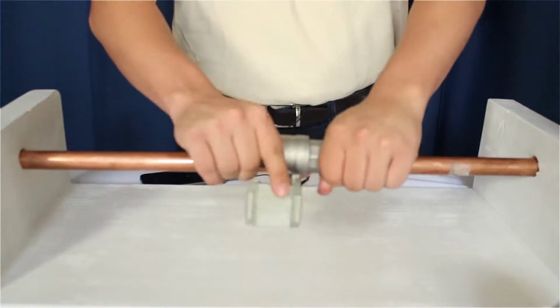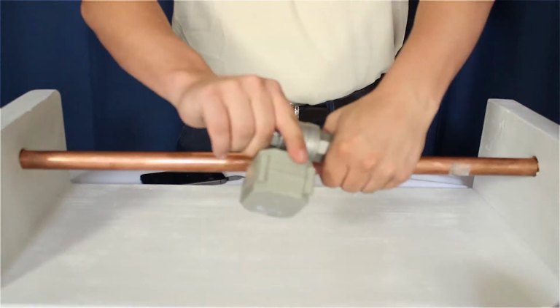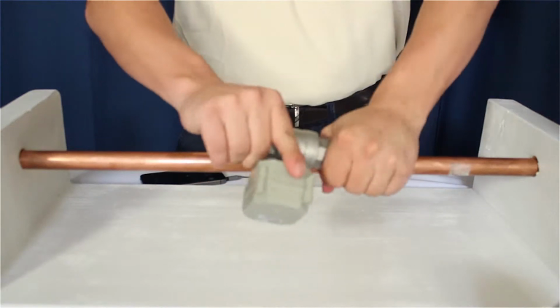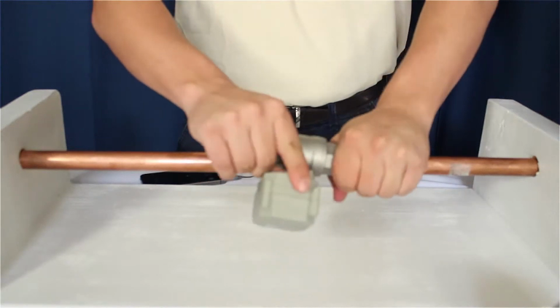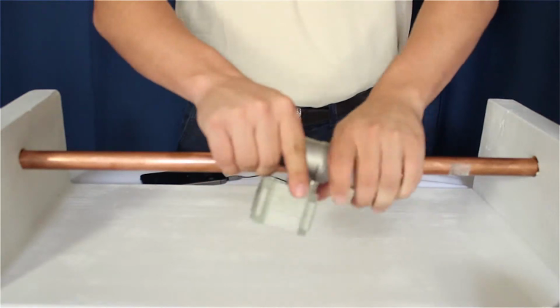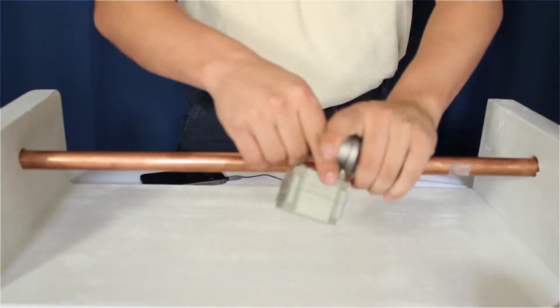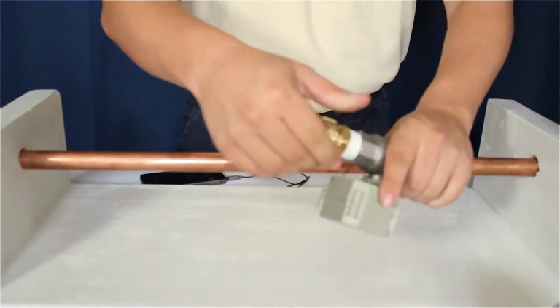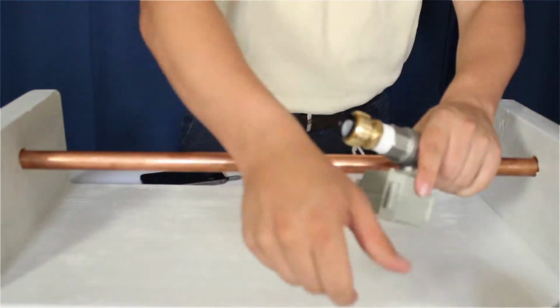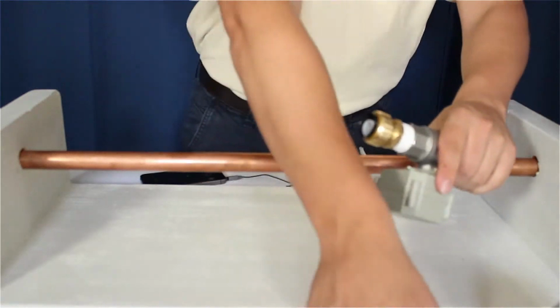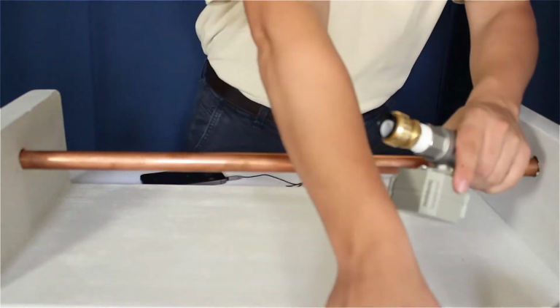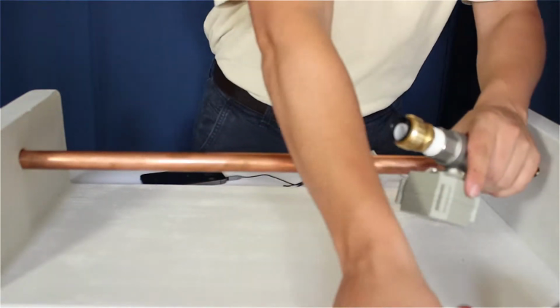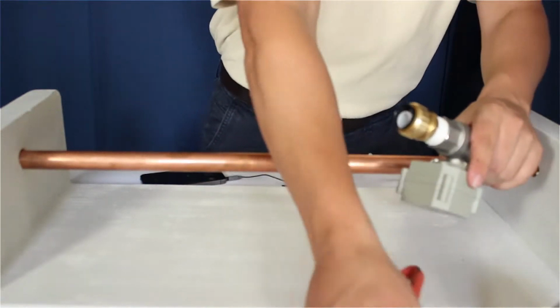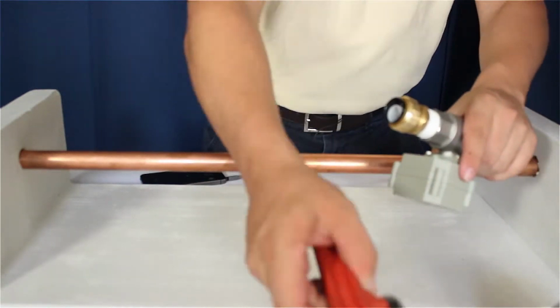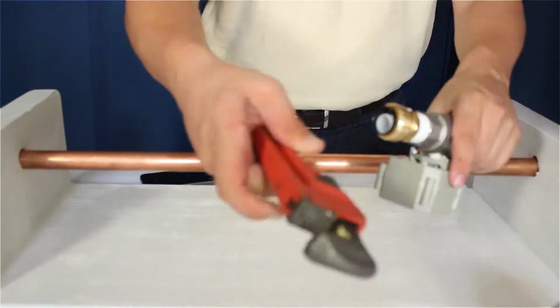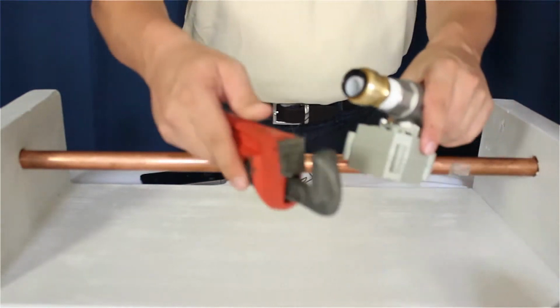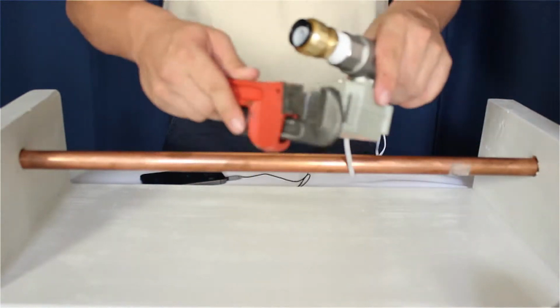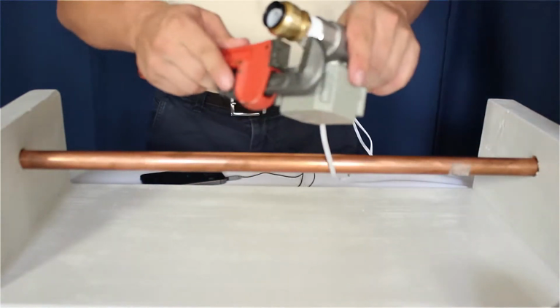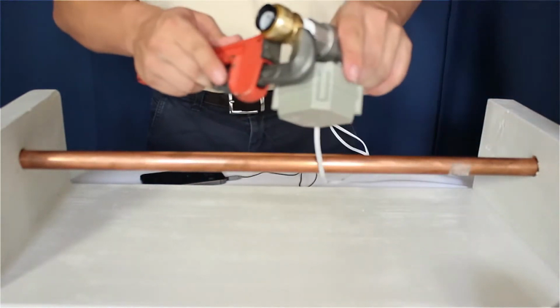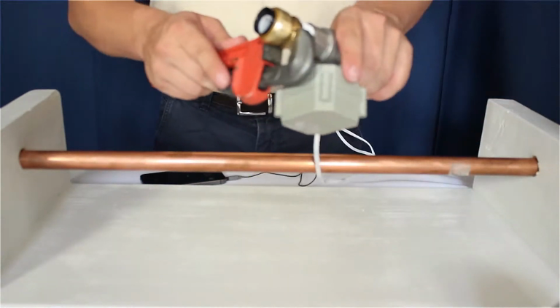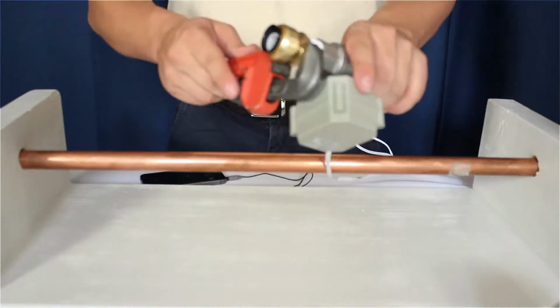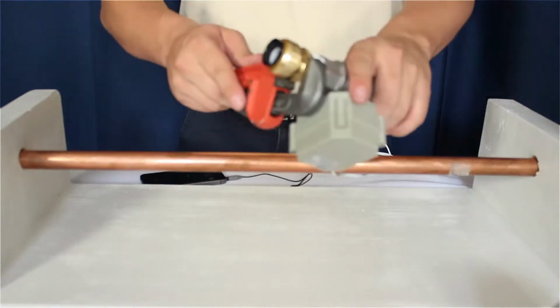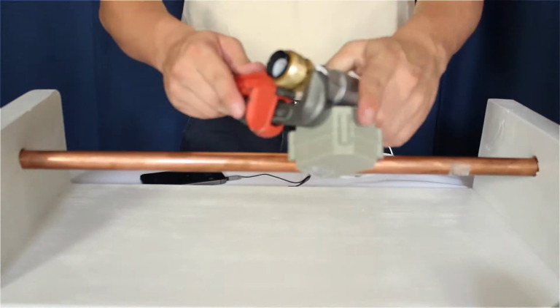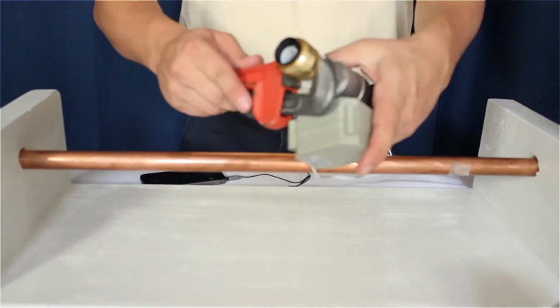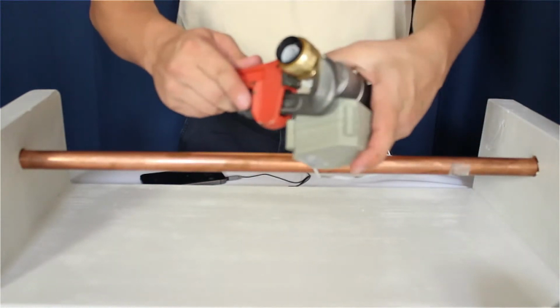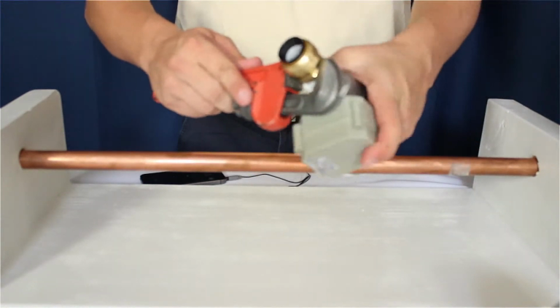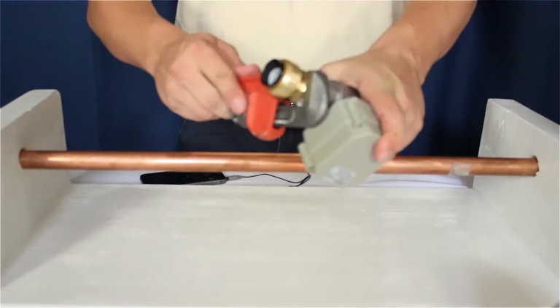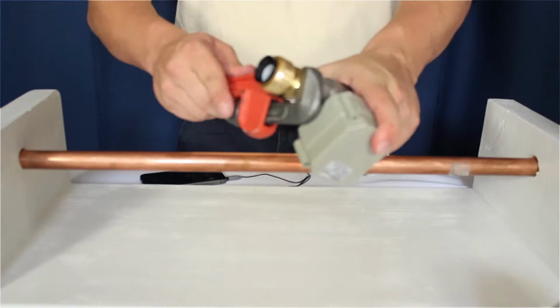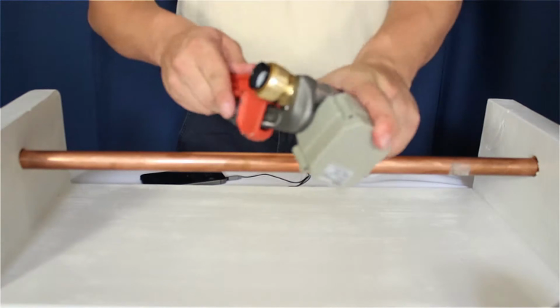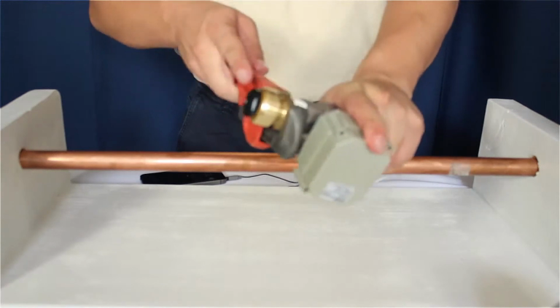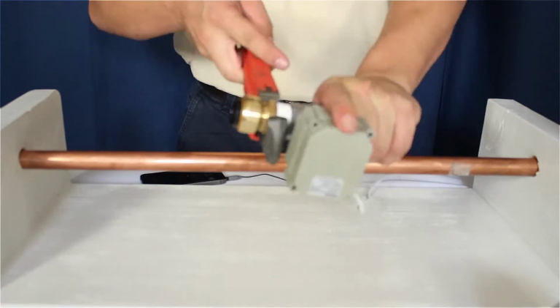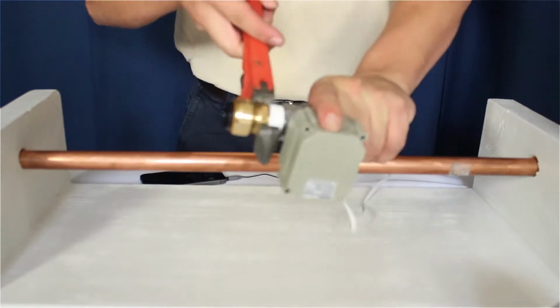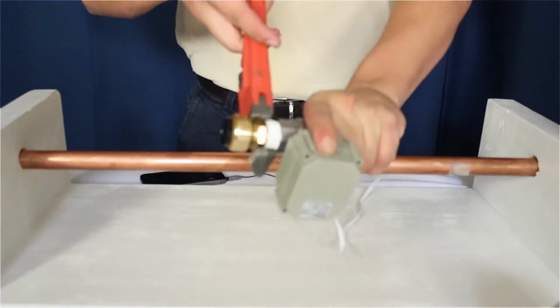Once tight by hand, take your pipe wrench and tighten. It should be tight, but not torqued down.